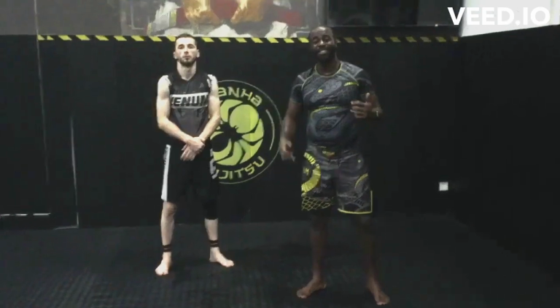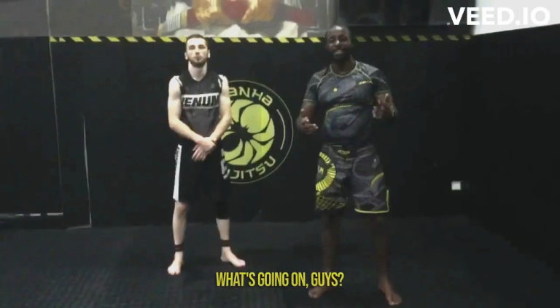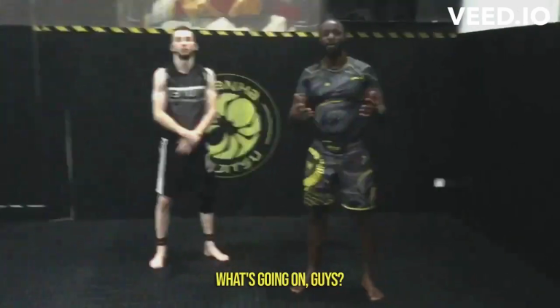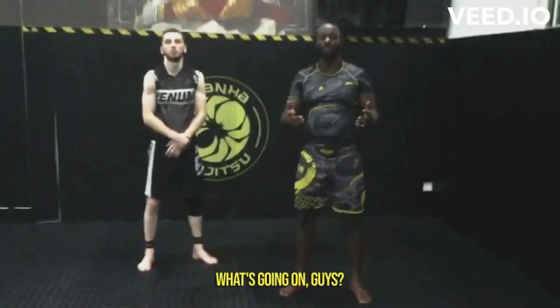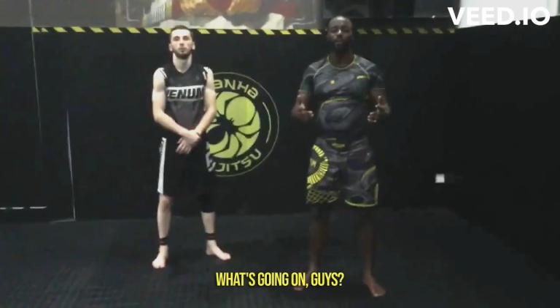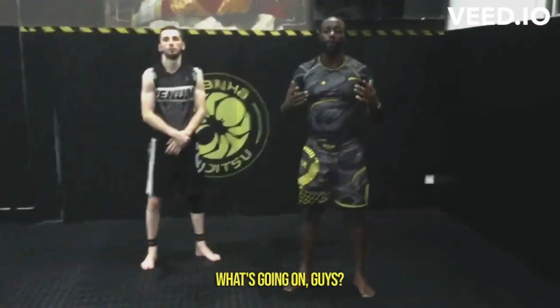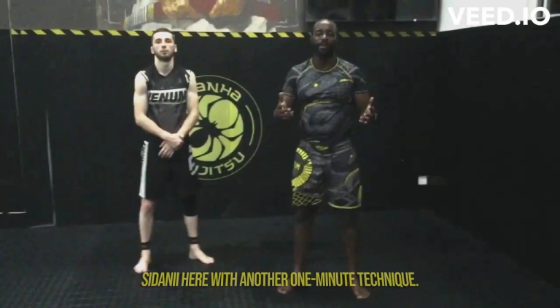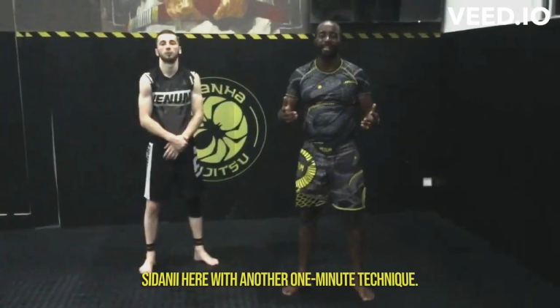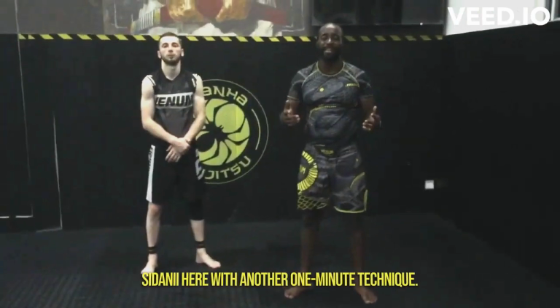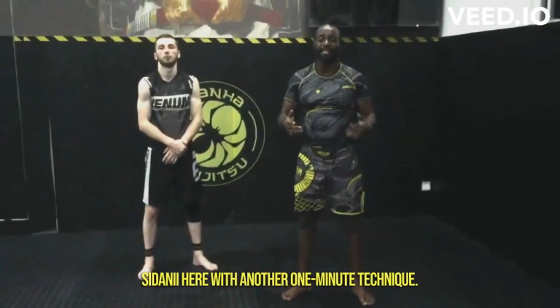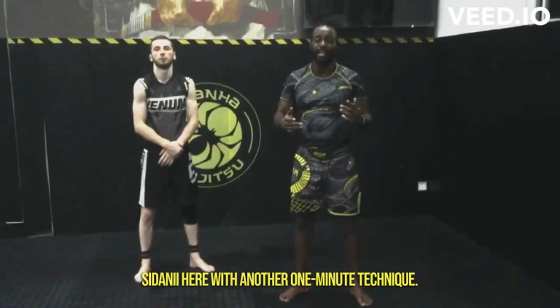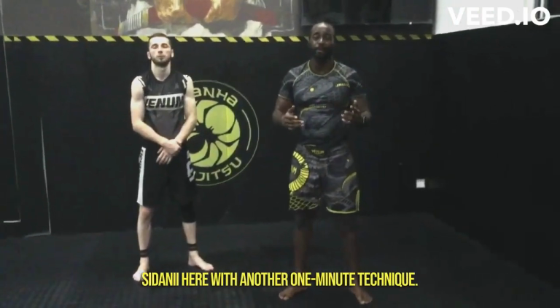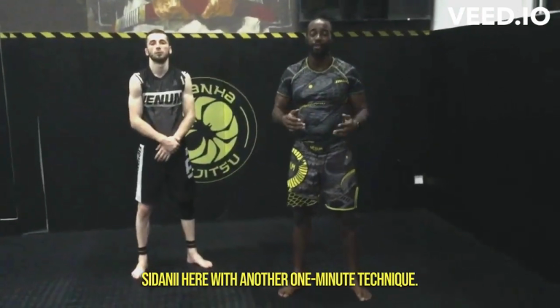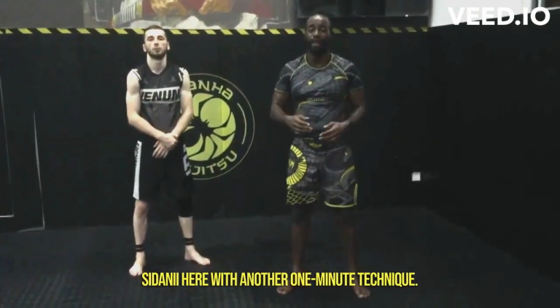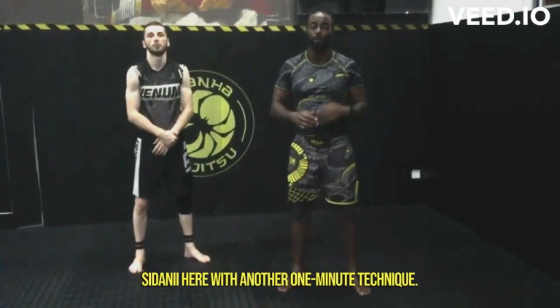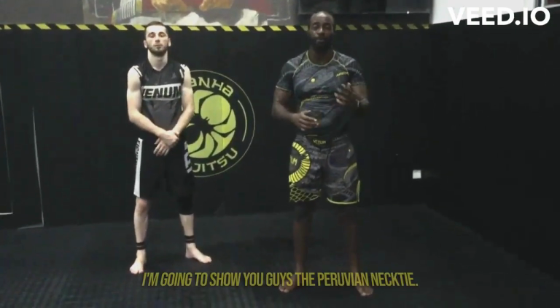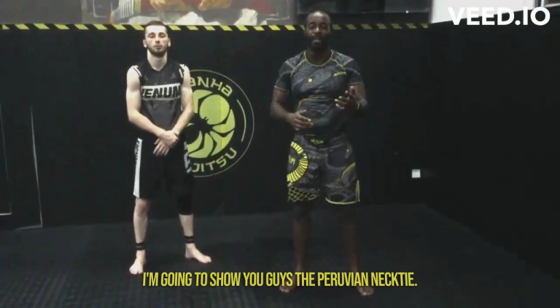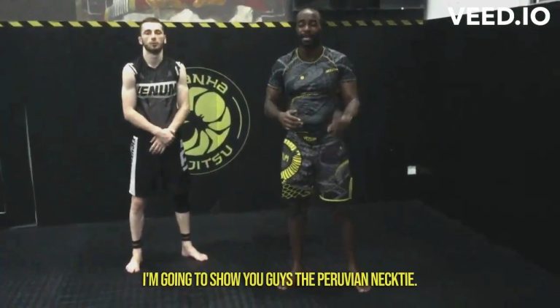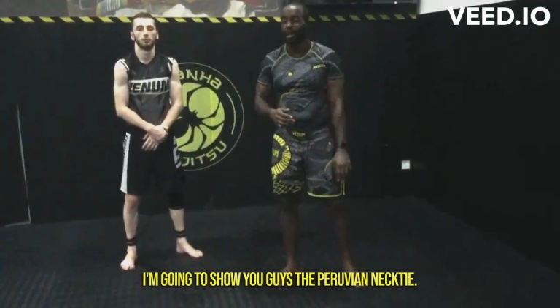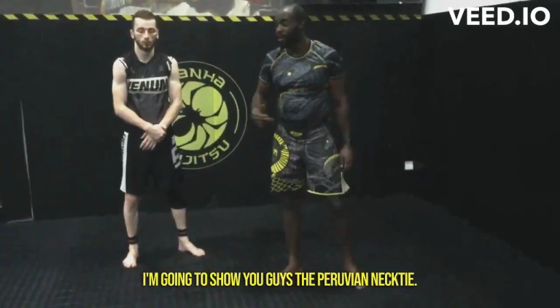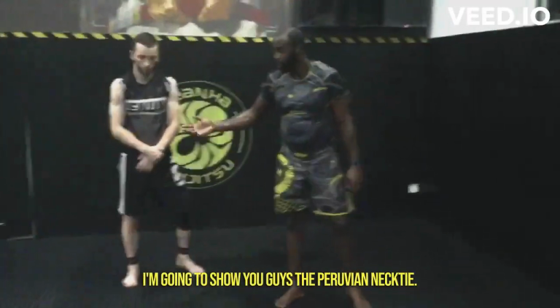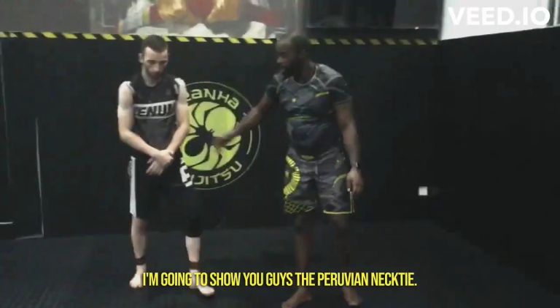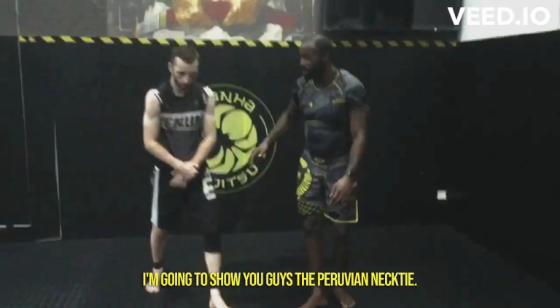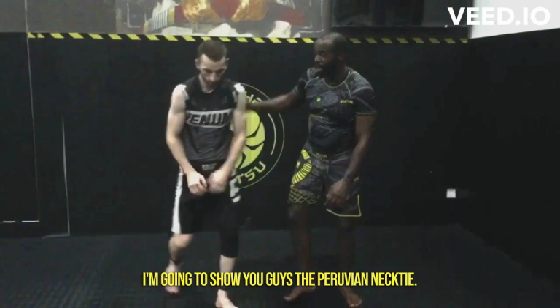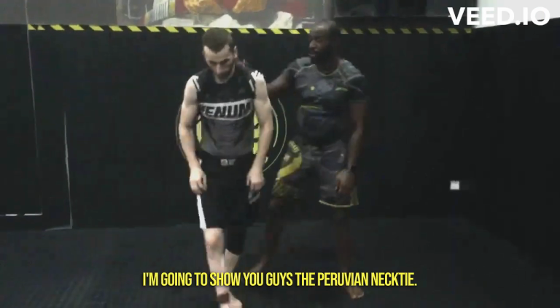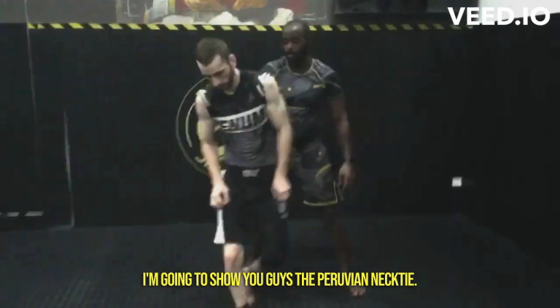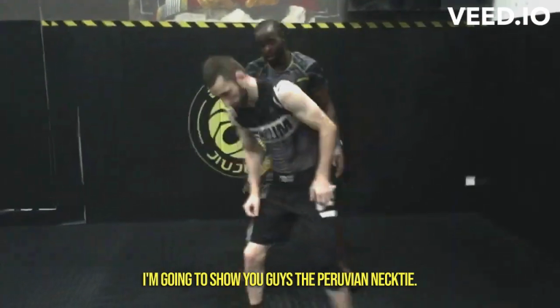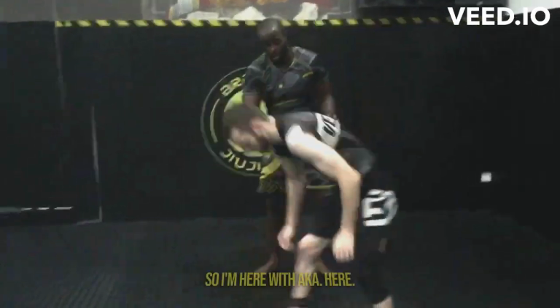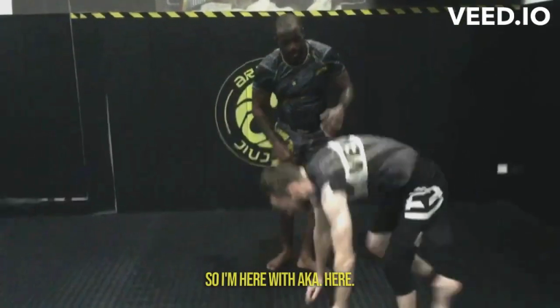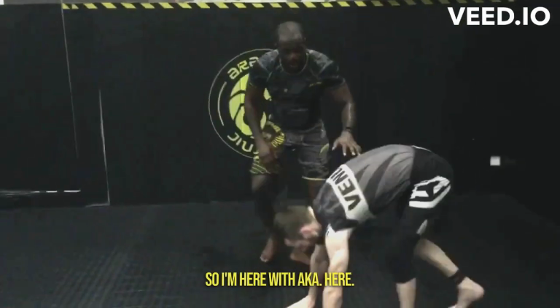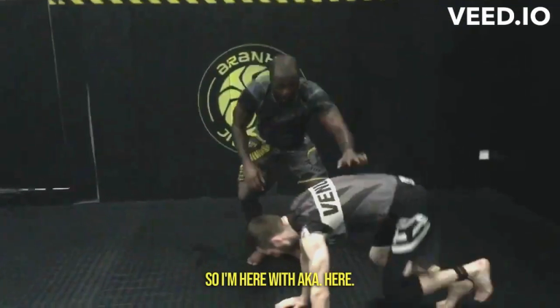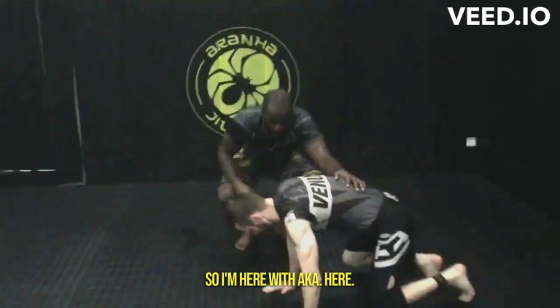What's going on guys? Sadani here with another one minute technique. I'm going to show you guys the Peruvian necktie. I'm here with Aka.